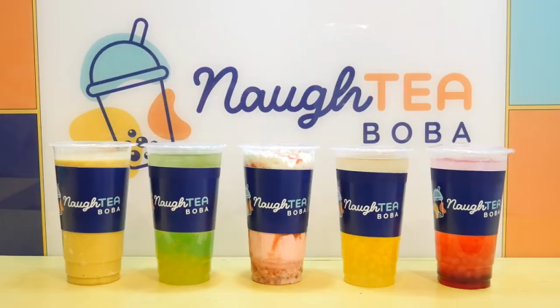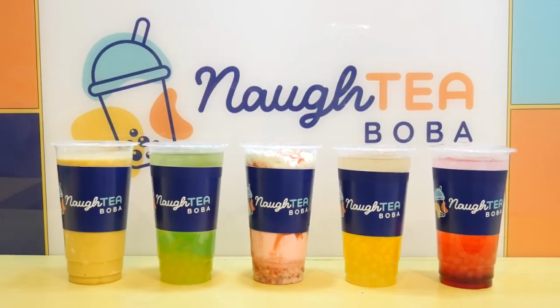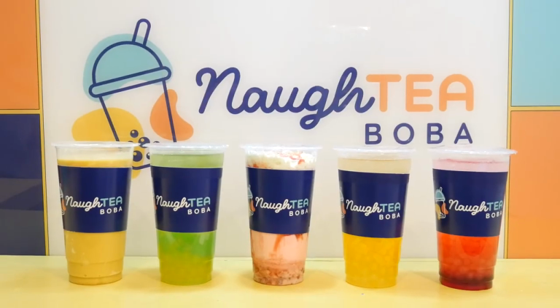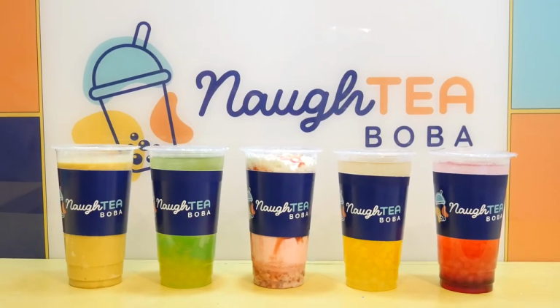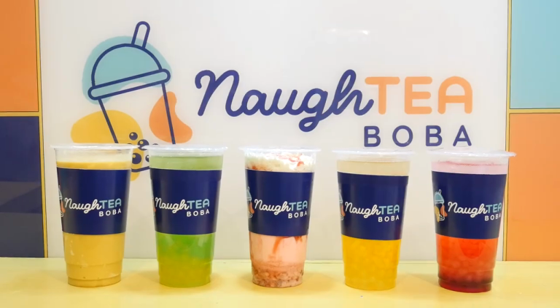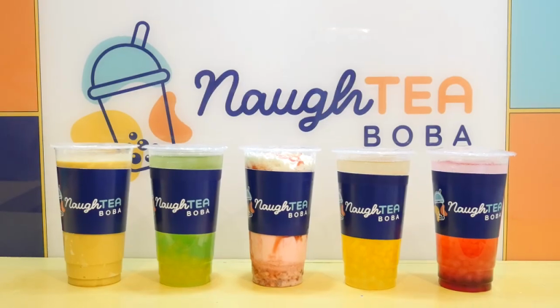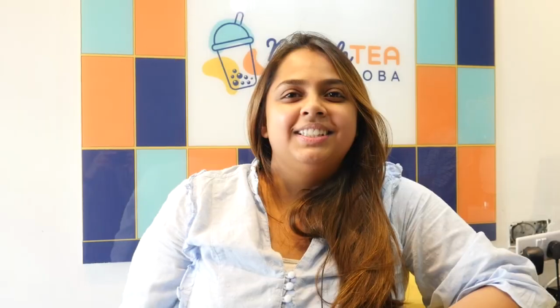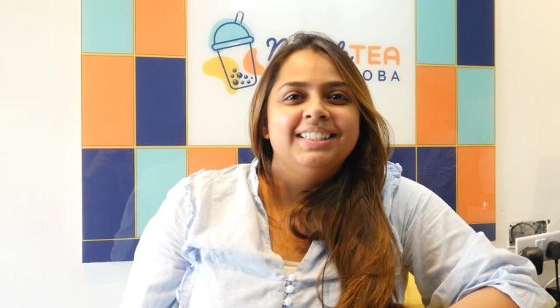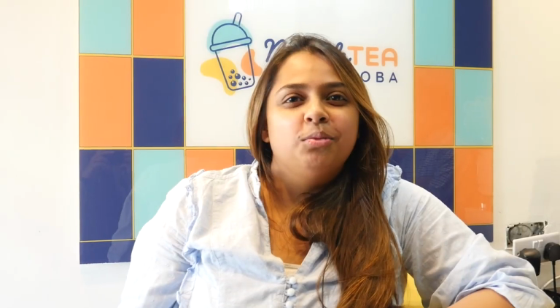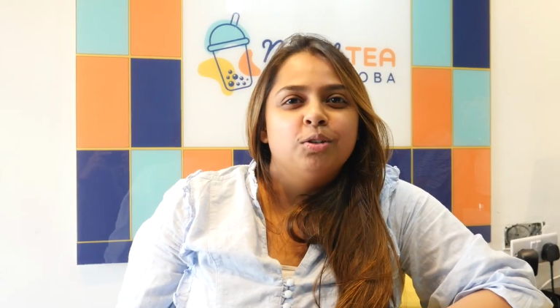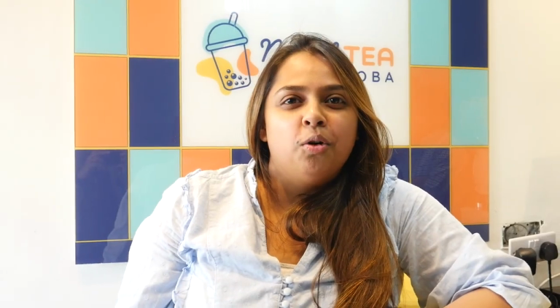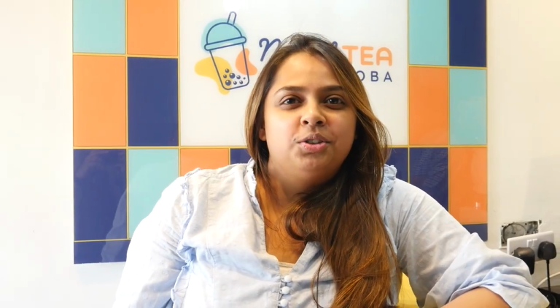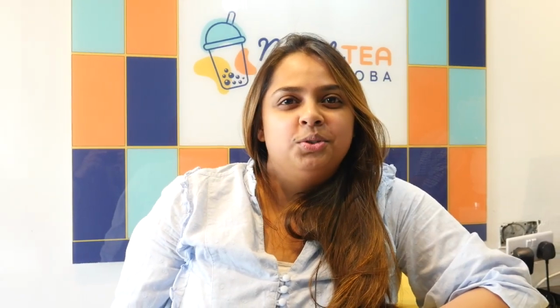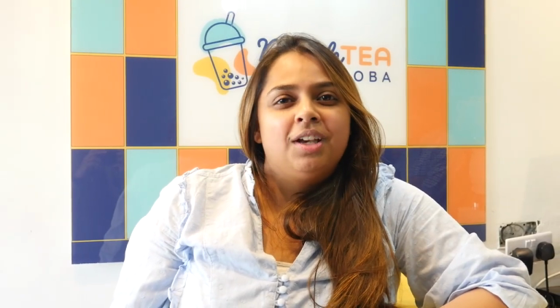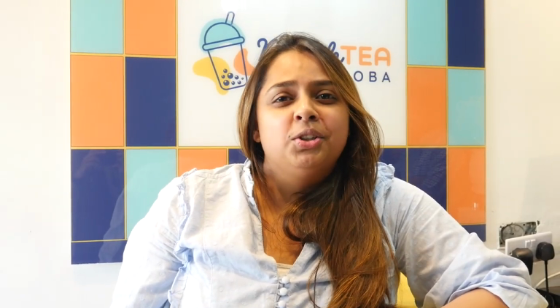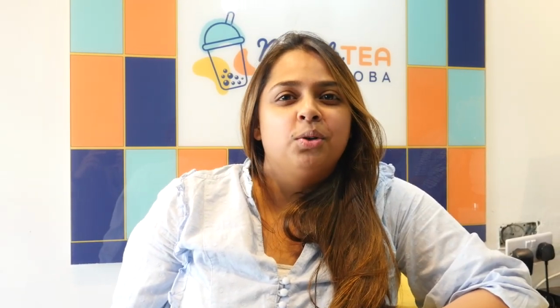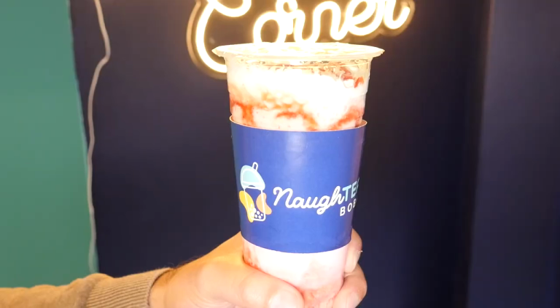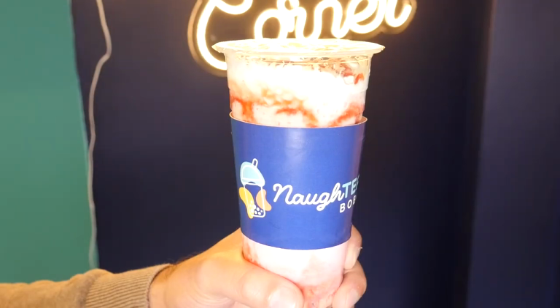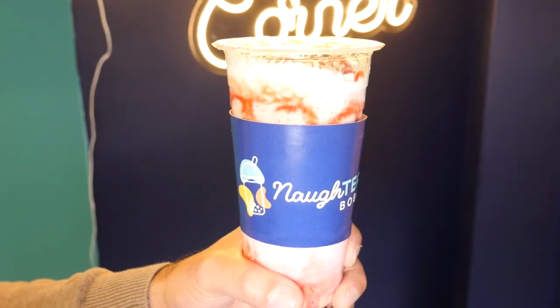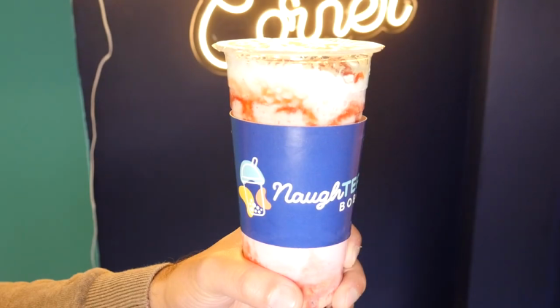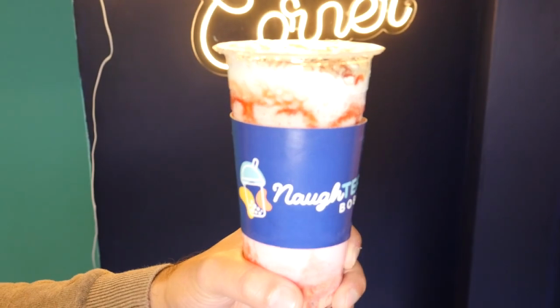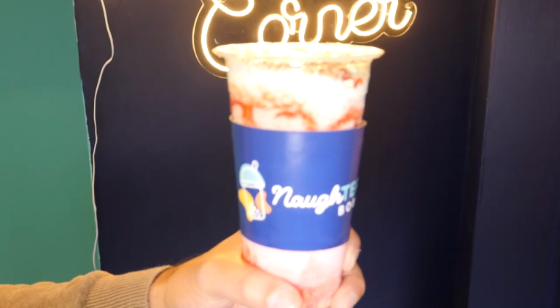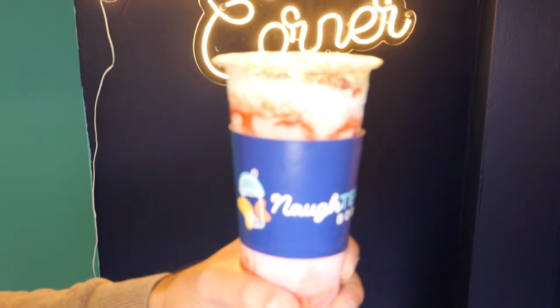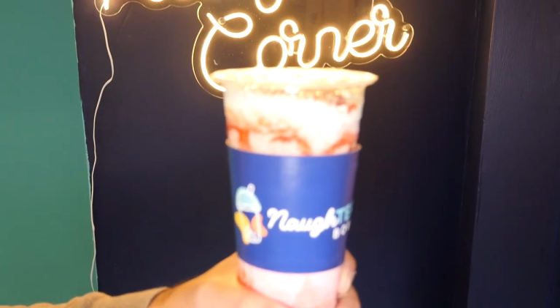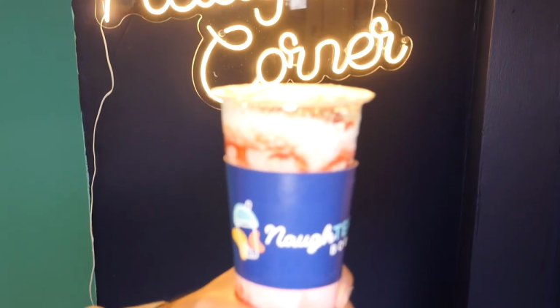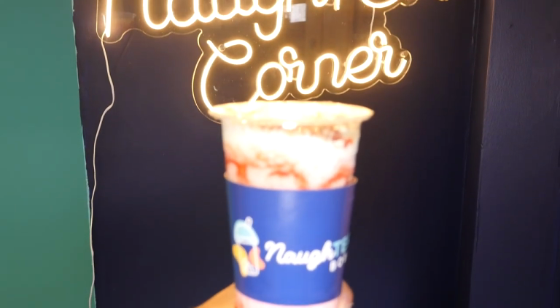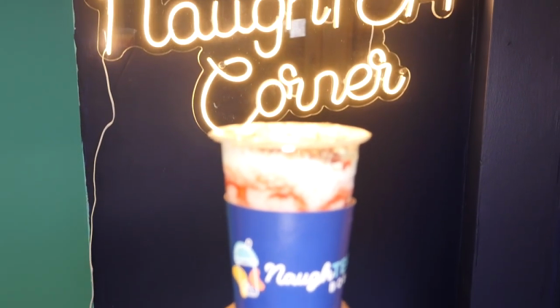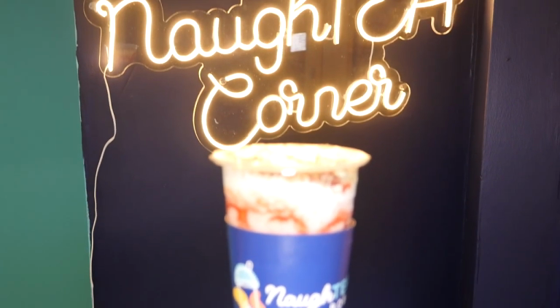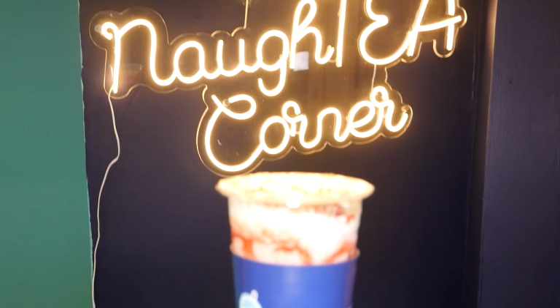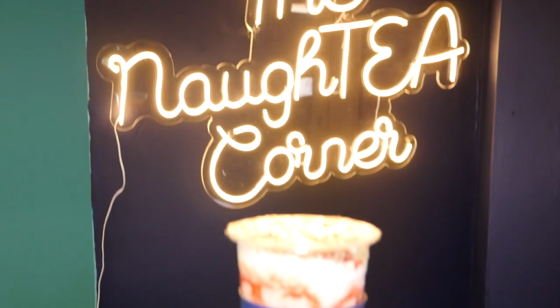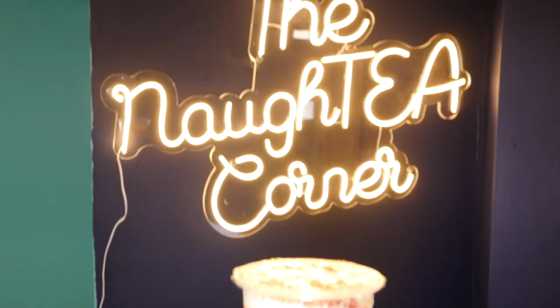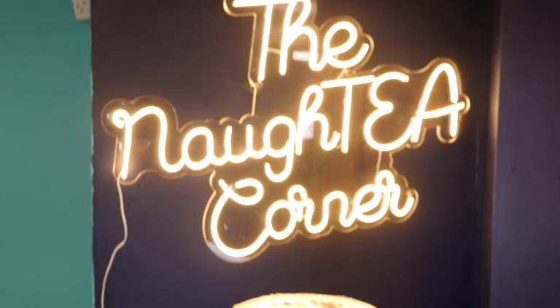We hope you like what you've seen. We look forward to serving you our Naughty drinks here at 376 Ladypool Road, Birmingham.